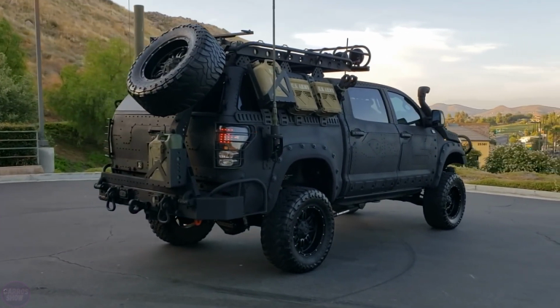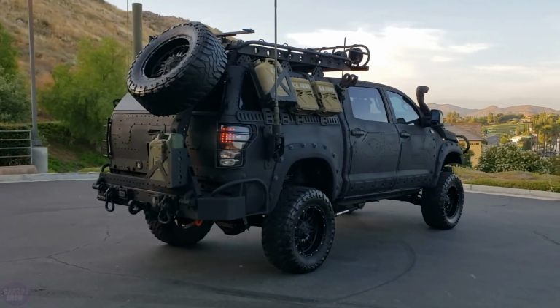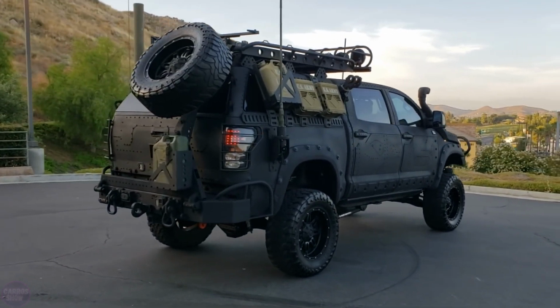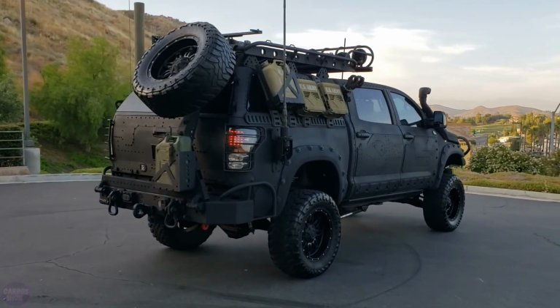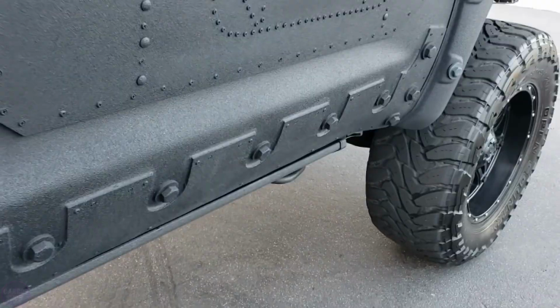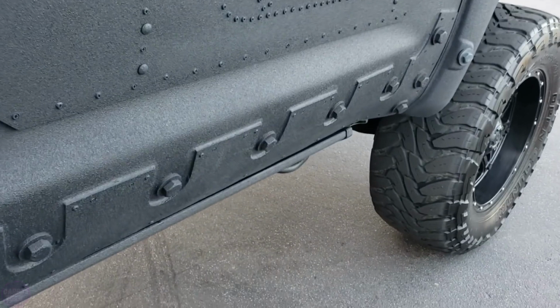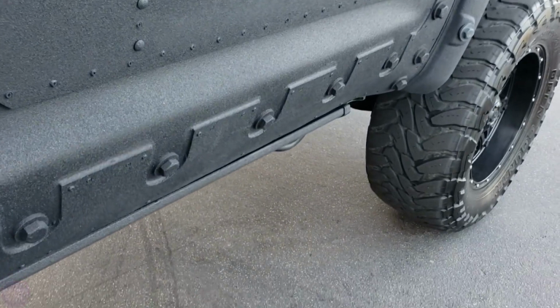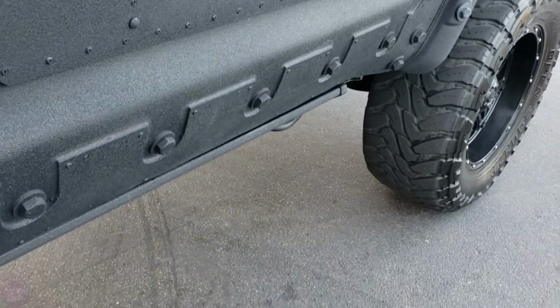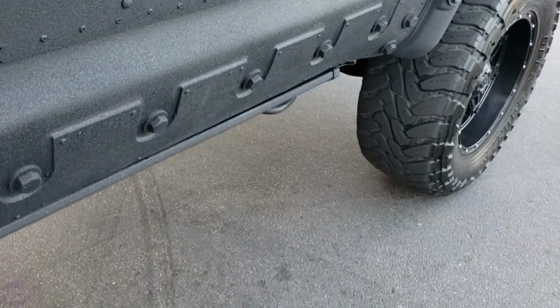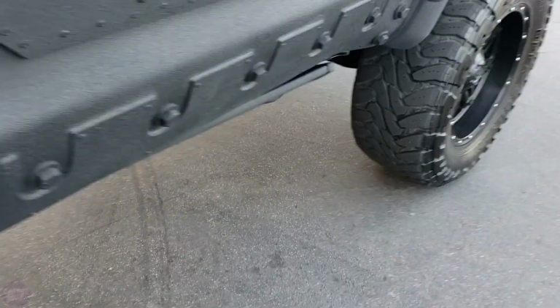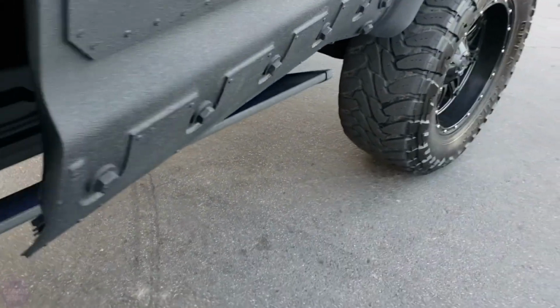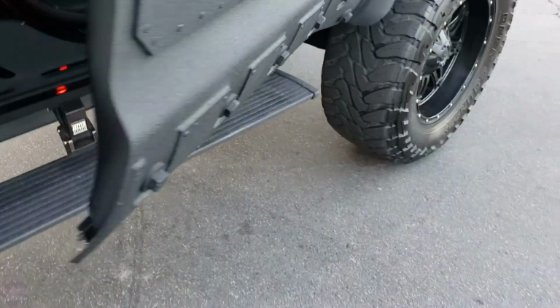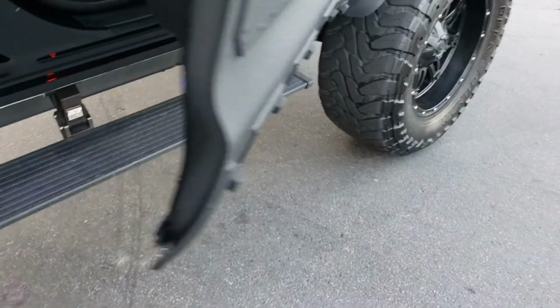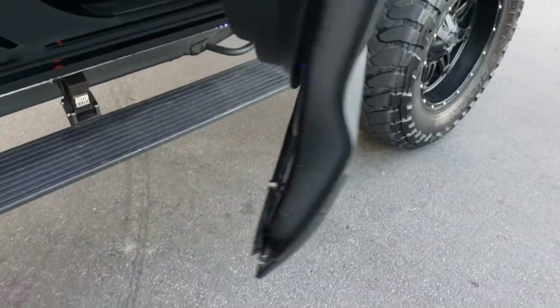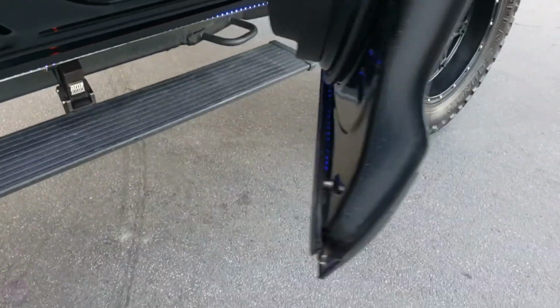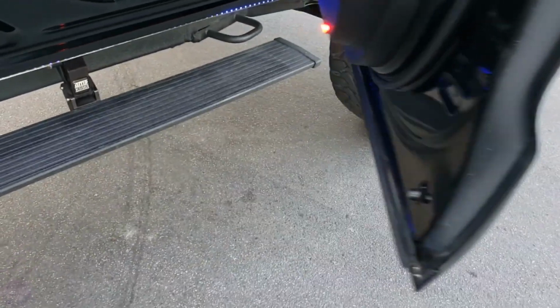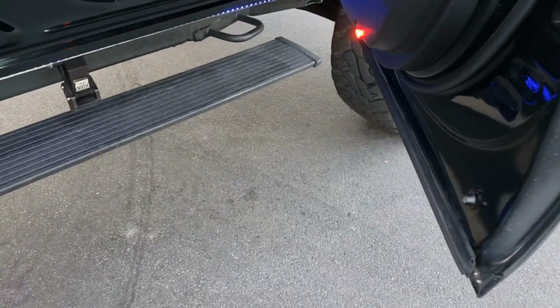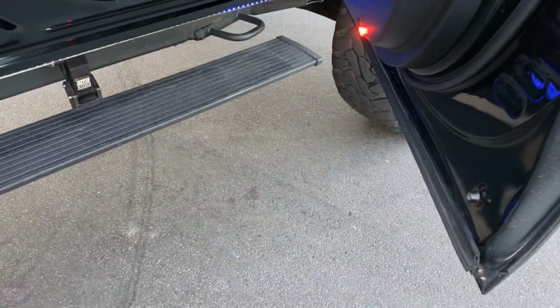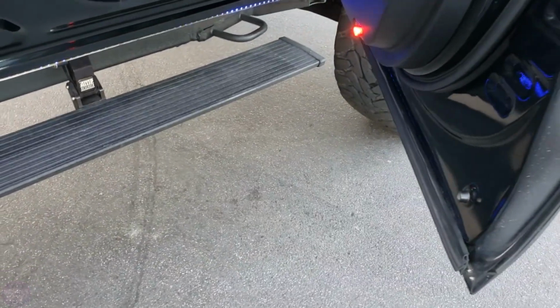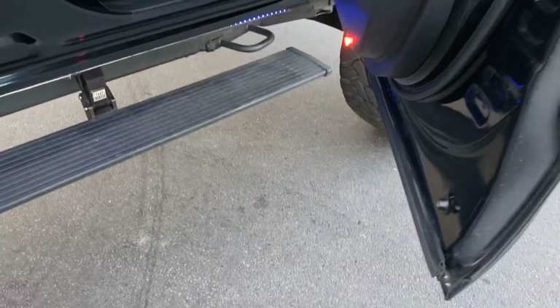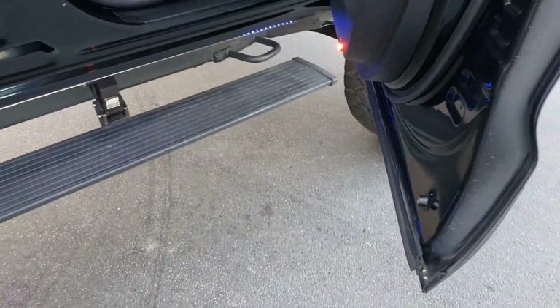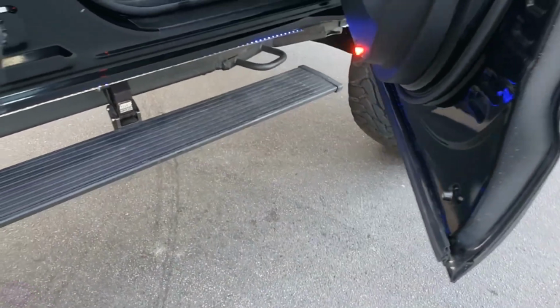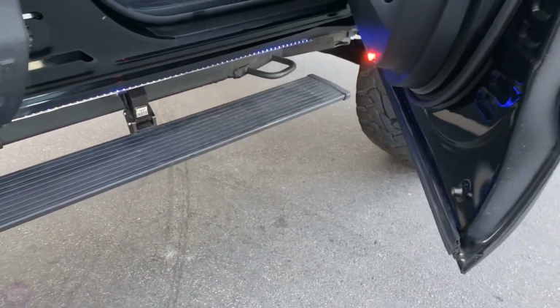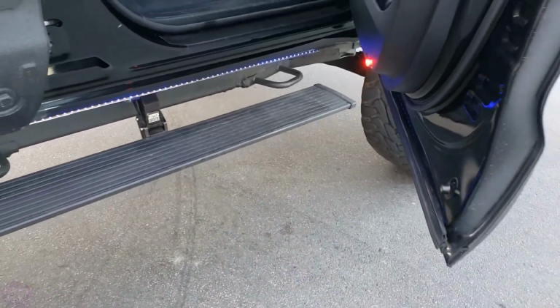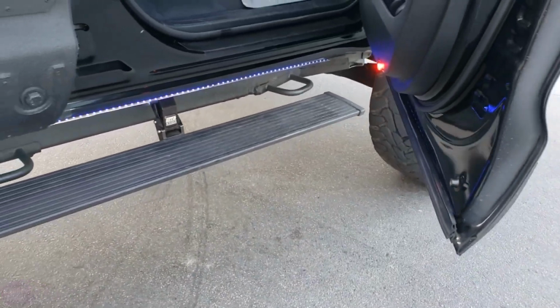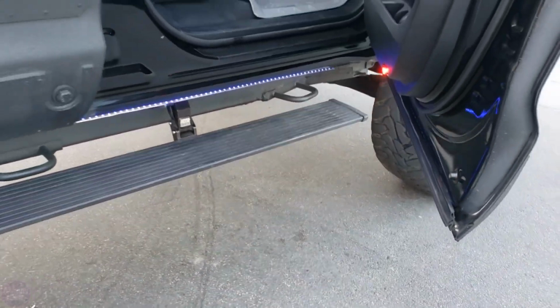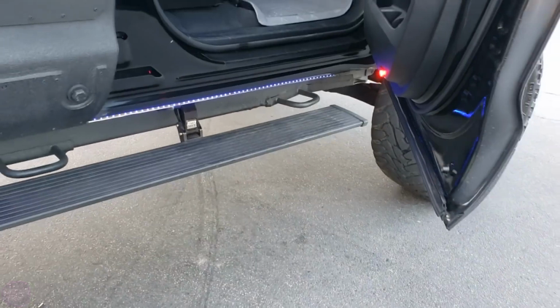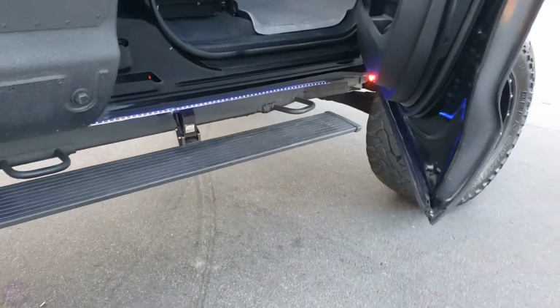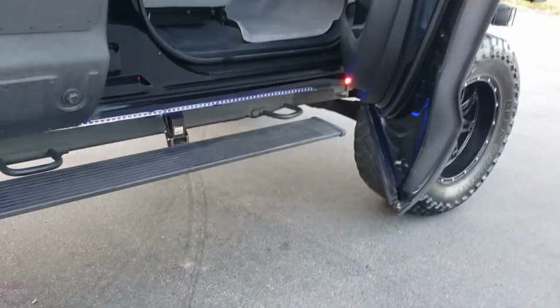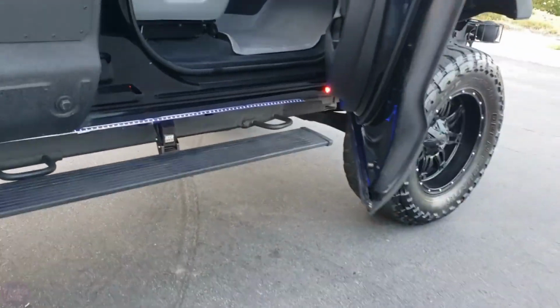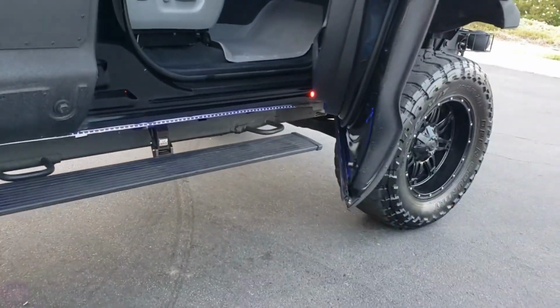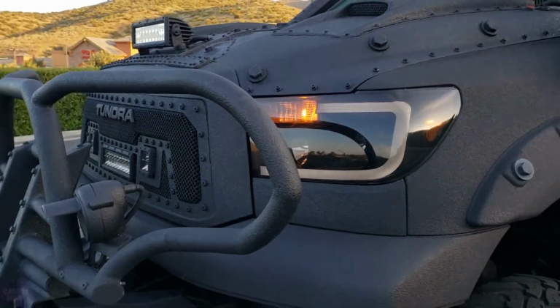The pickup is powered by a 5.7-liter V8 engine combined with a six-speed automatic transmission and all-wheel drive system.